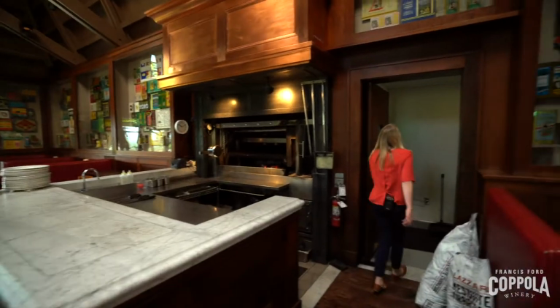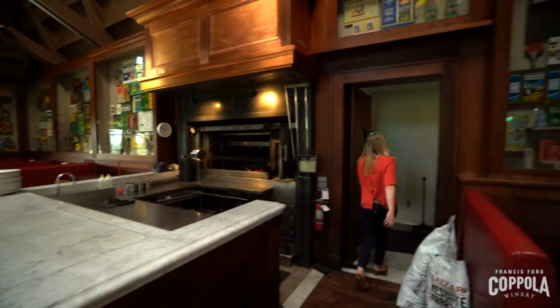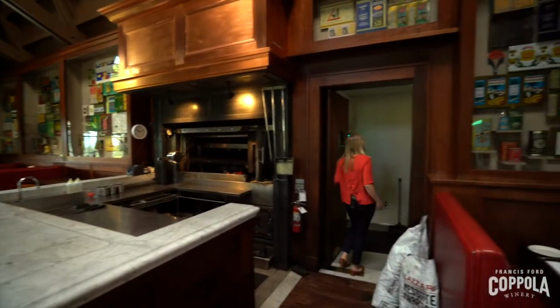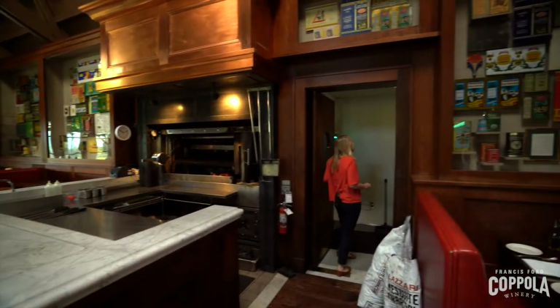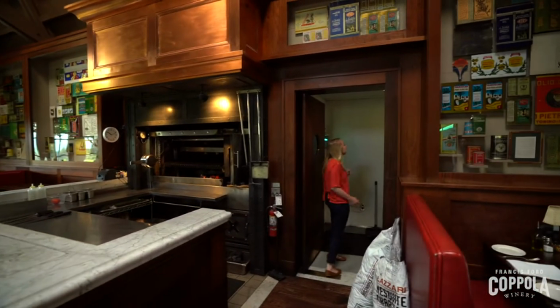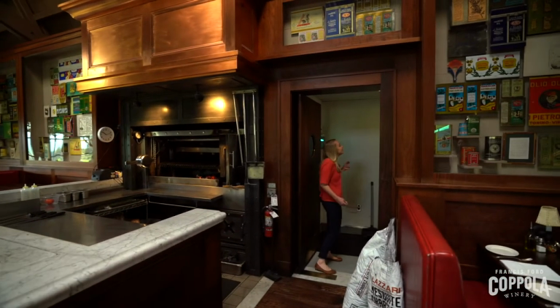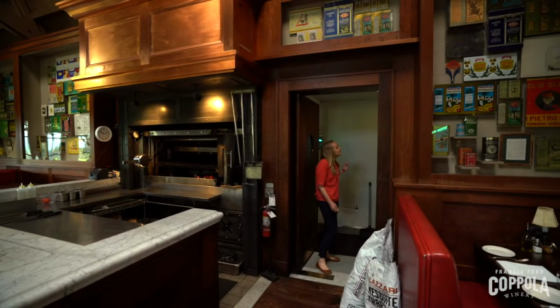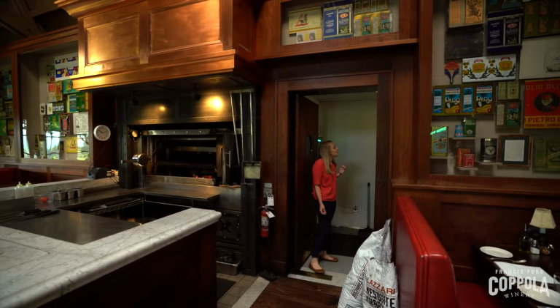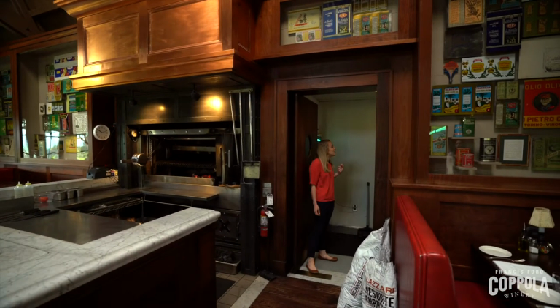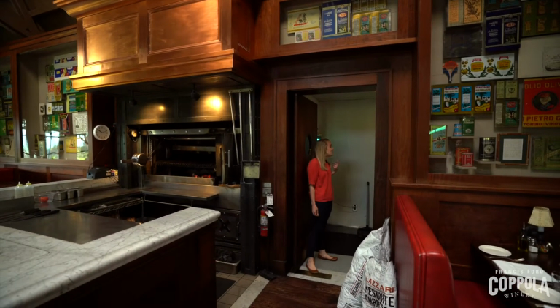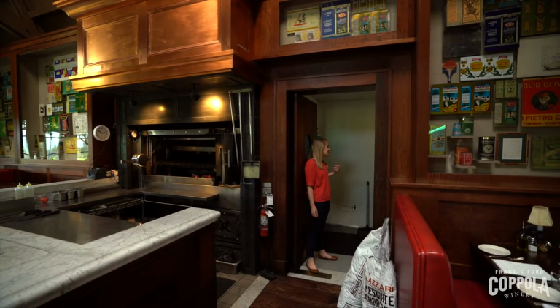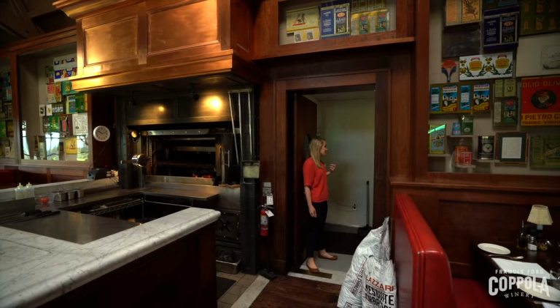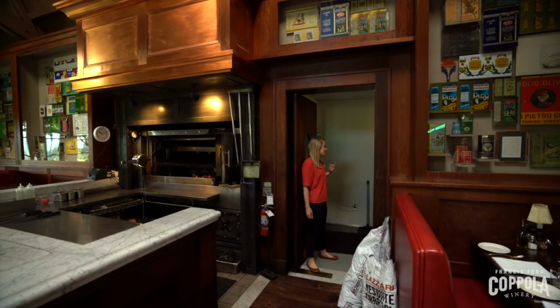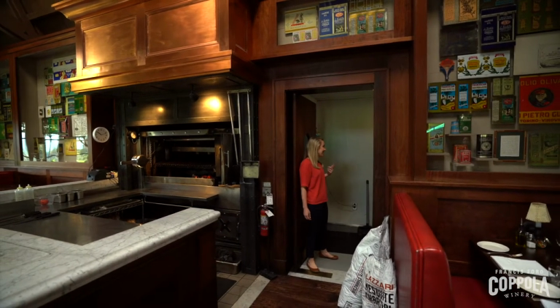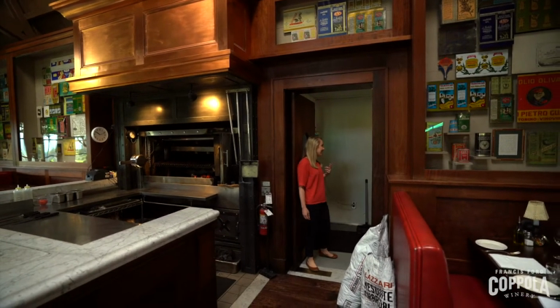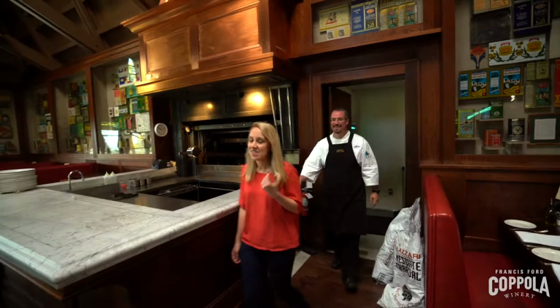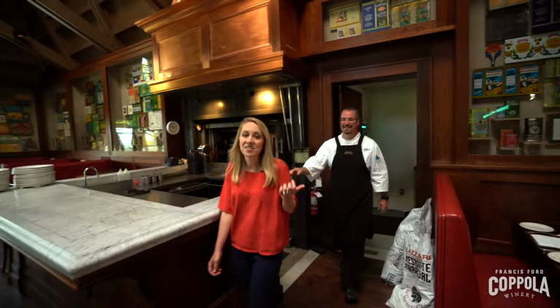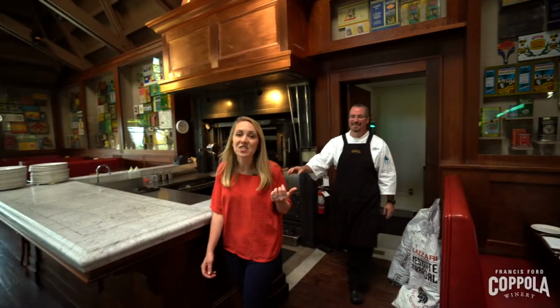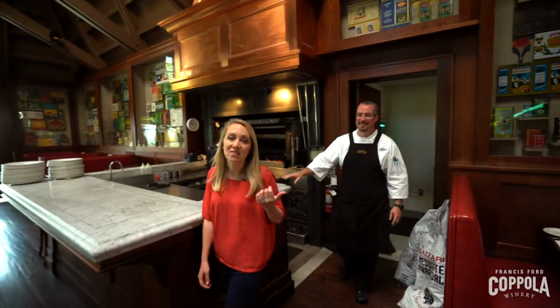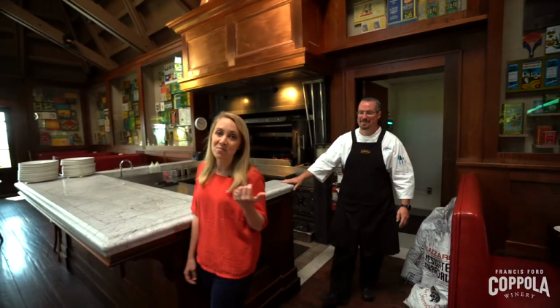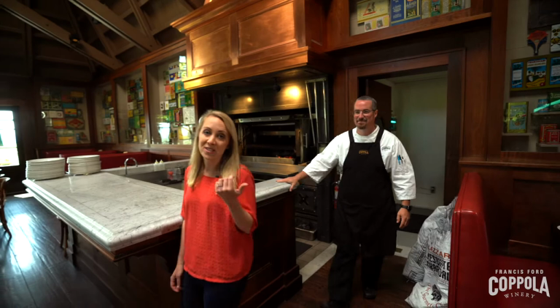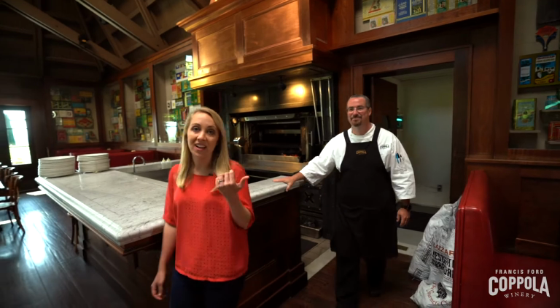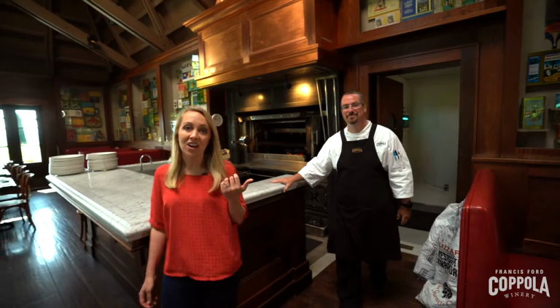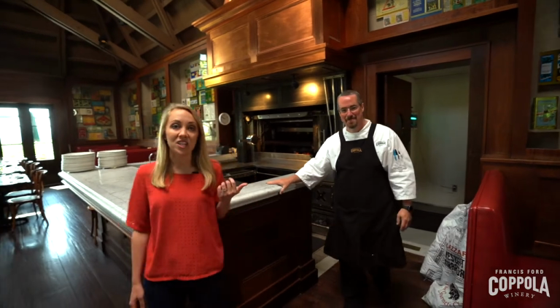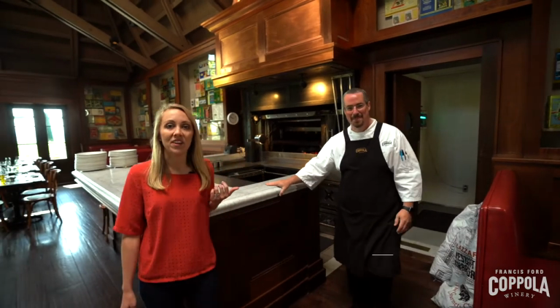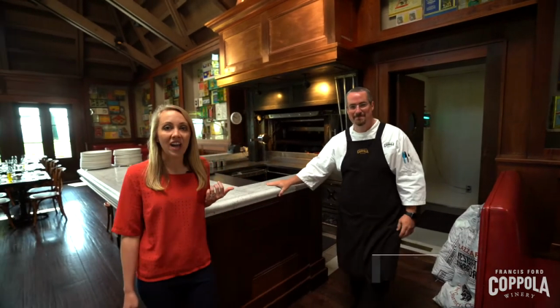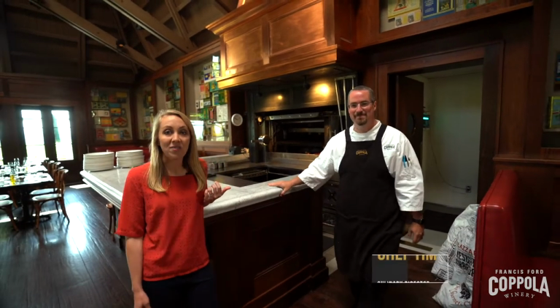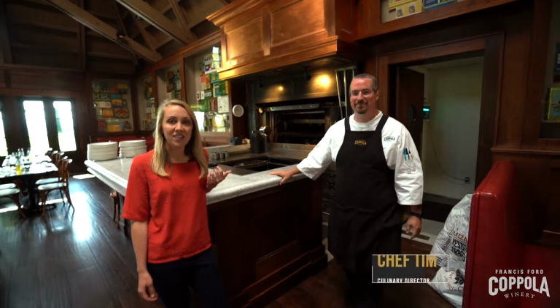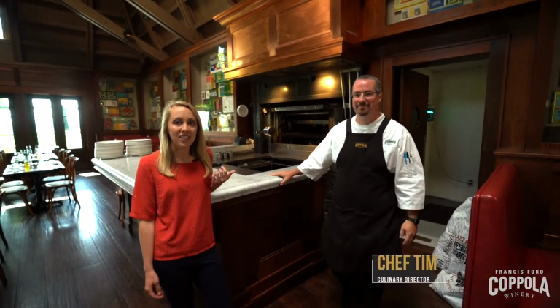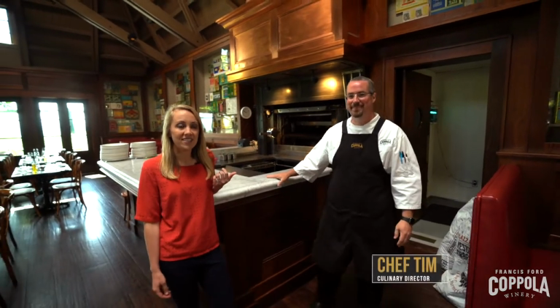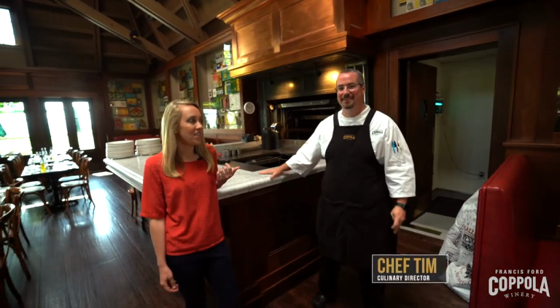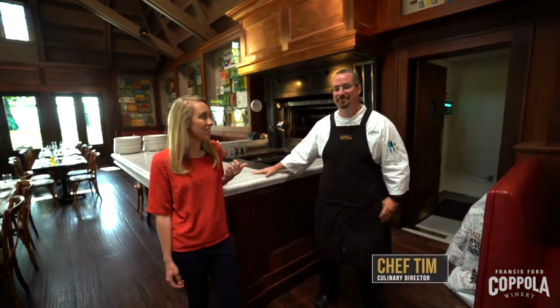Hey chef, can you show us the Parrilla? Sure. So this is Chef Tim Baudel, our chef here at Rustic Francis's Favorites.